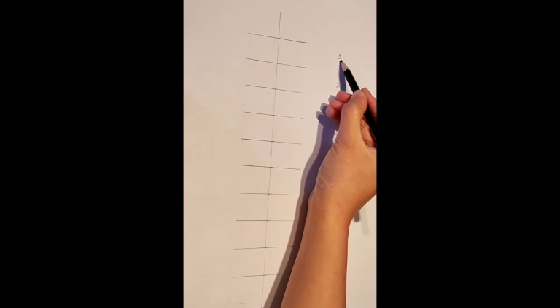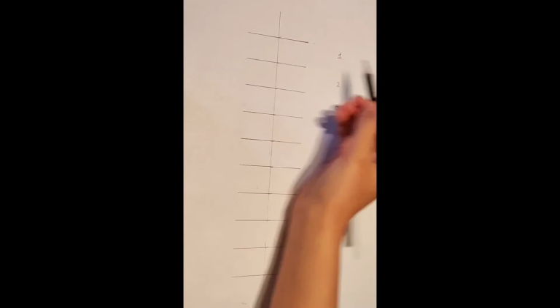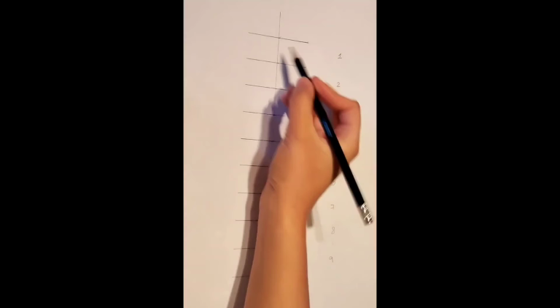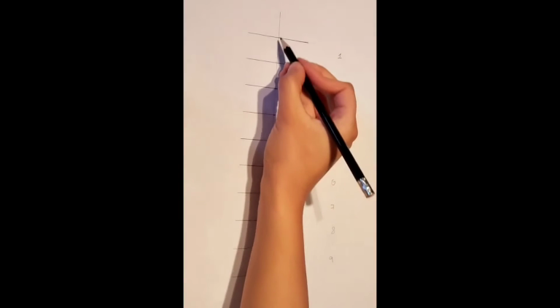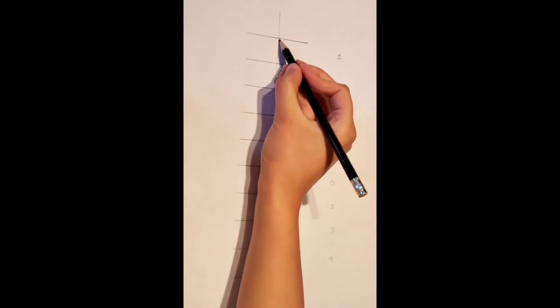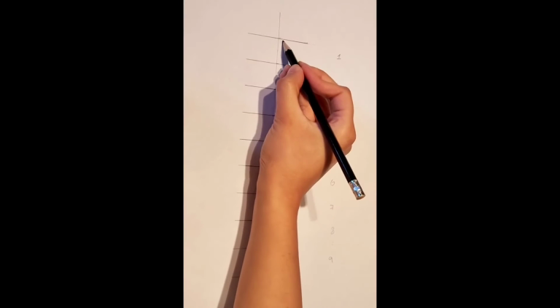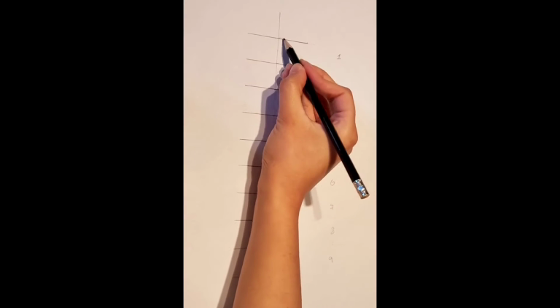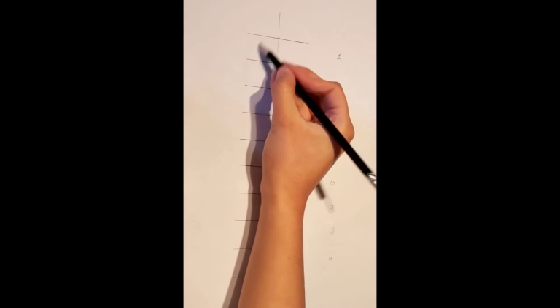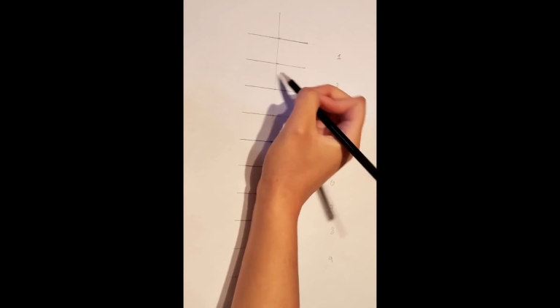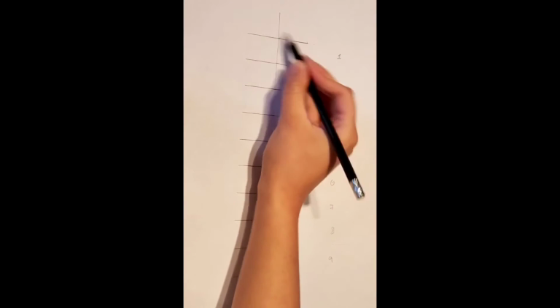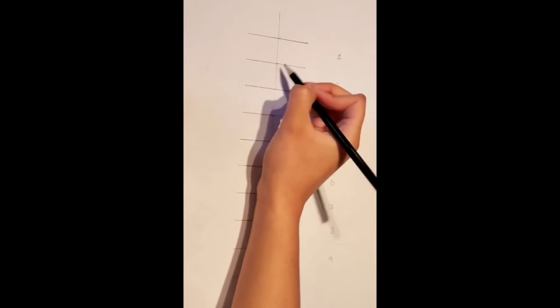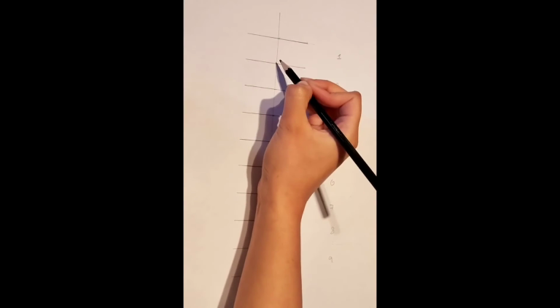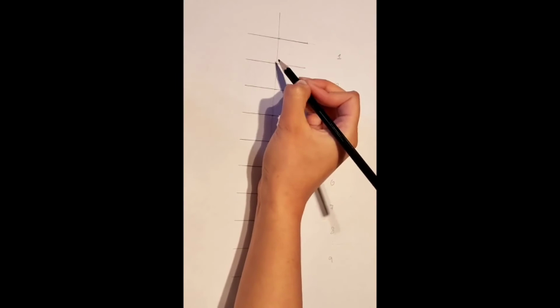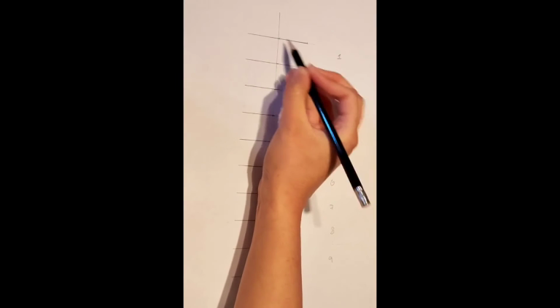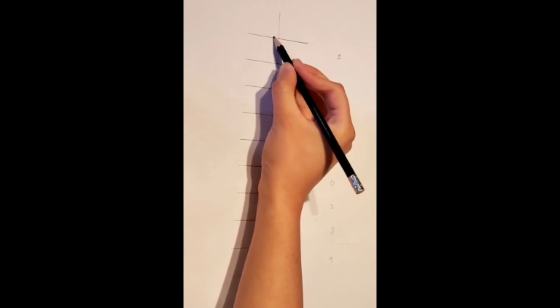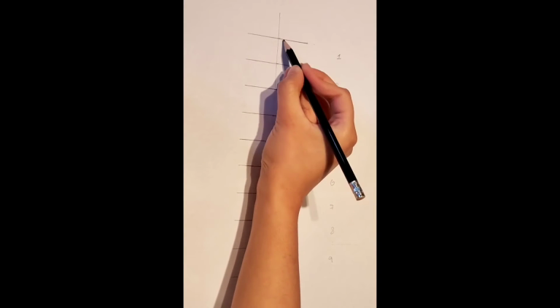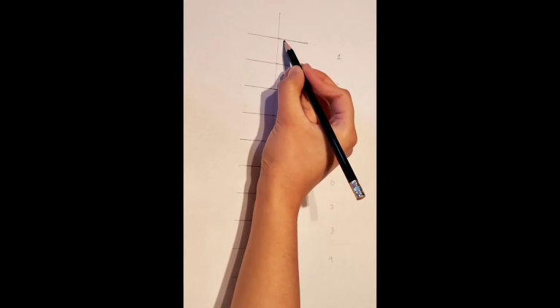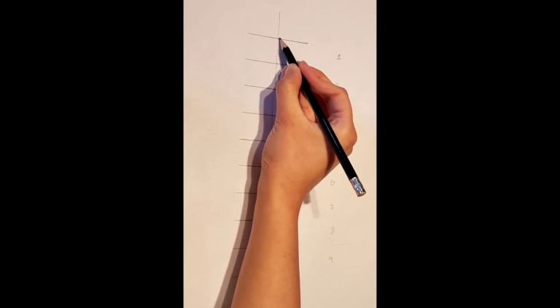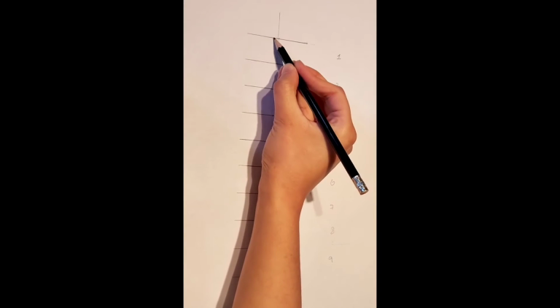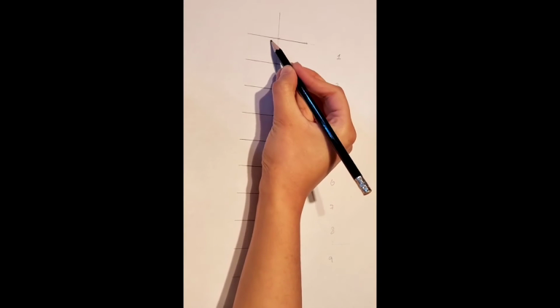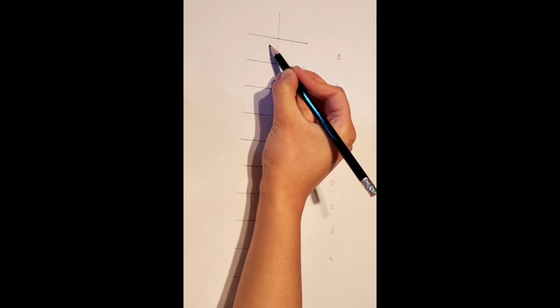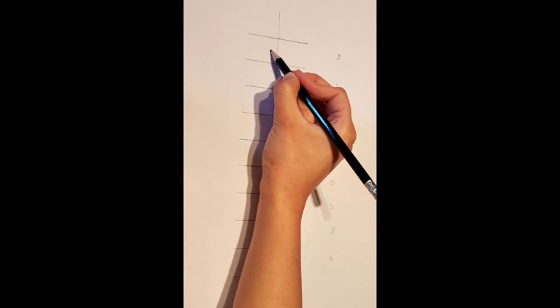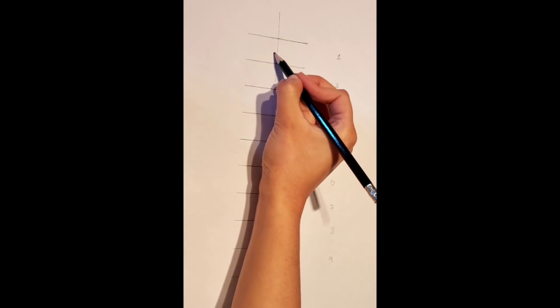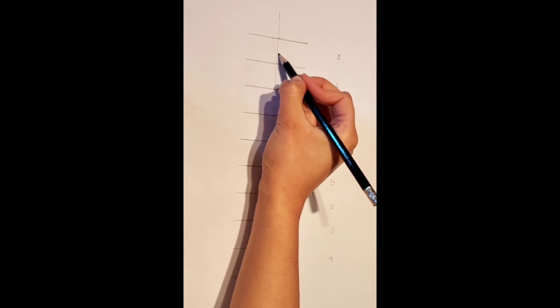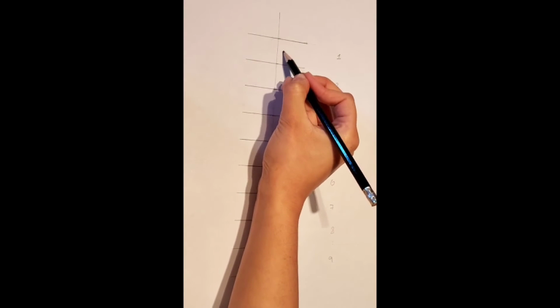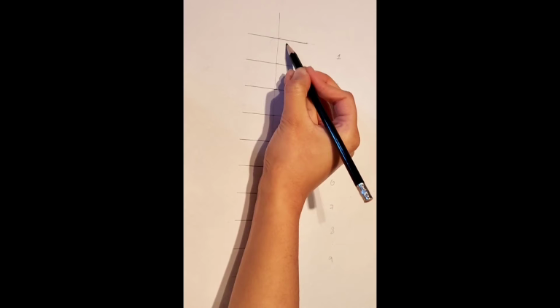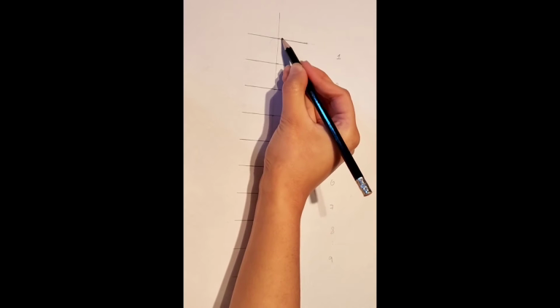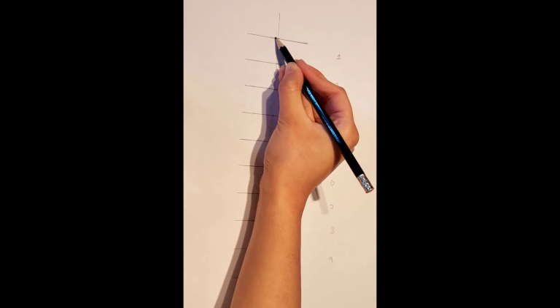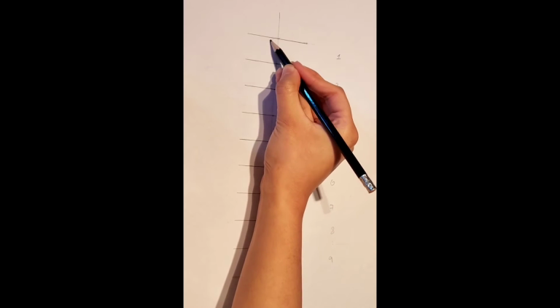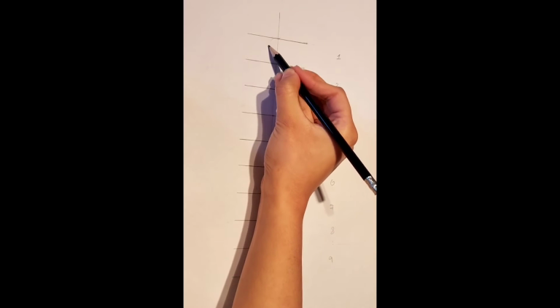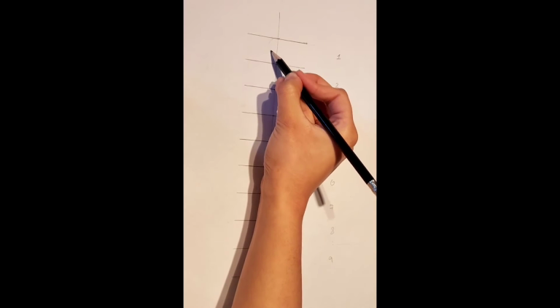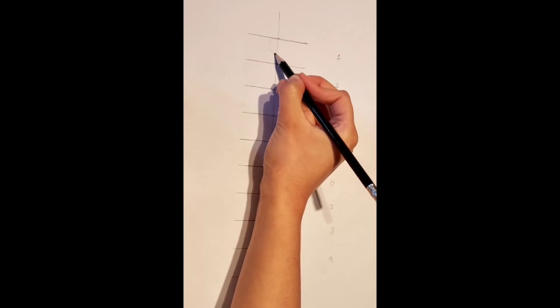Now starting from number 1, we are going to draw the face. On the first line, draw a circle like this.